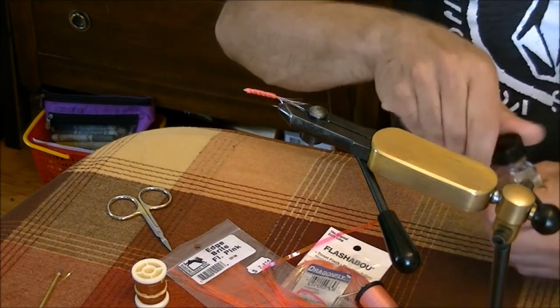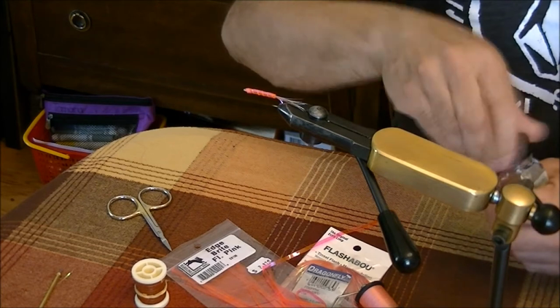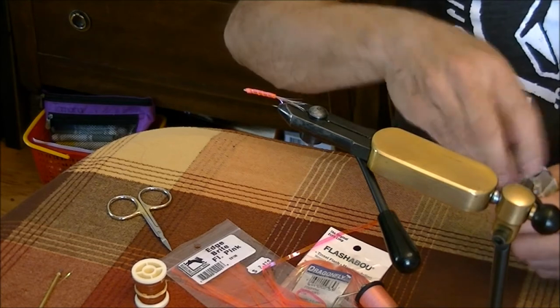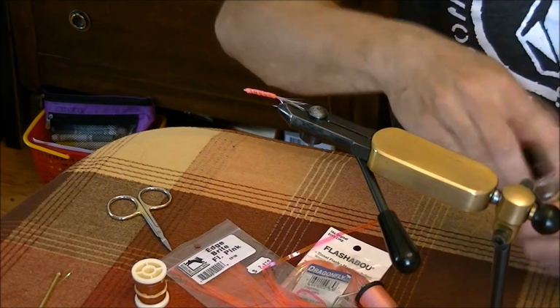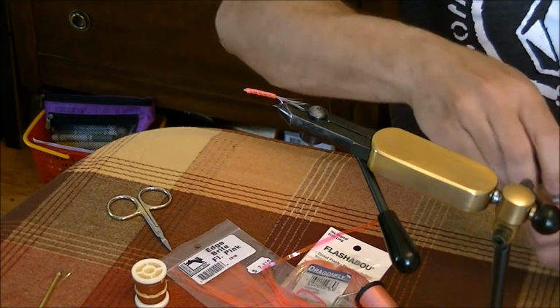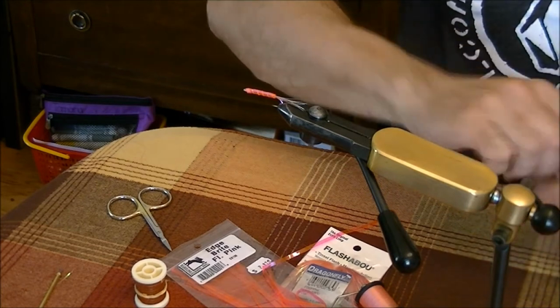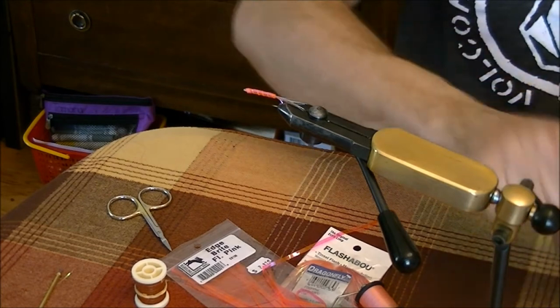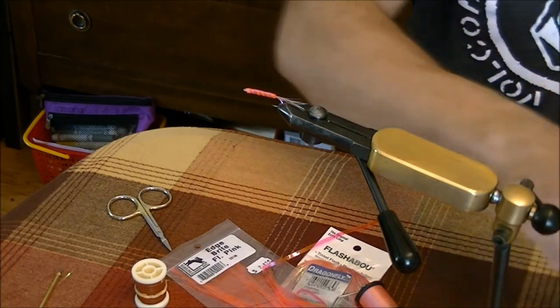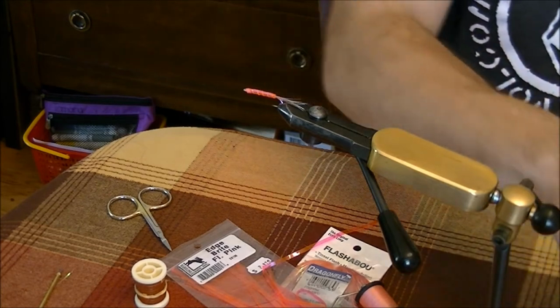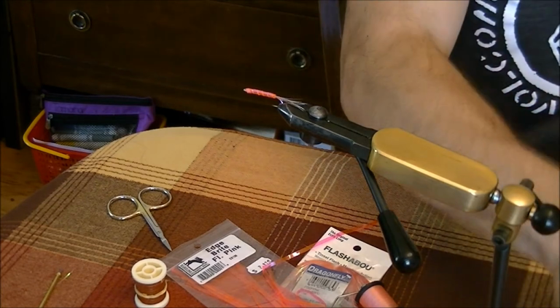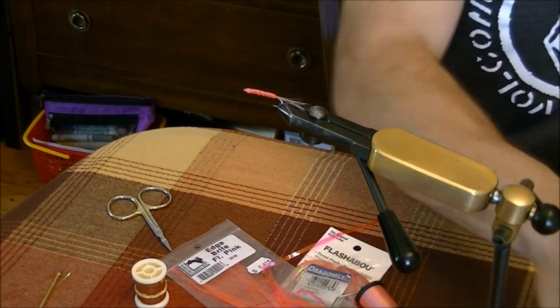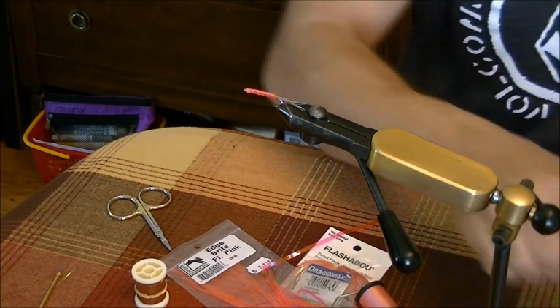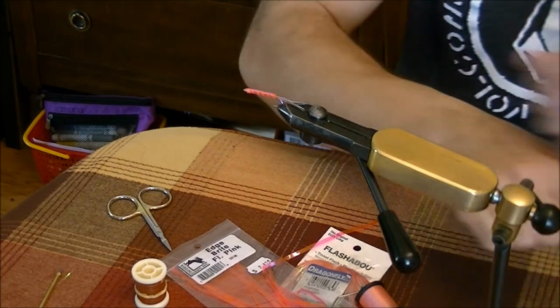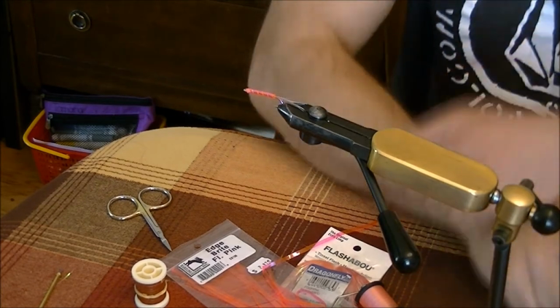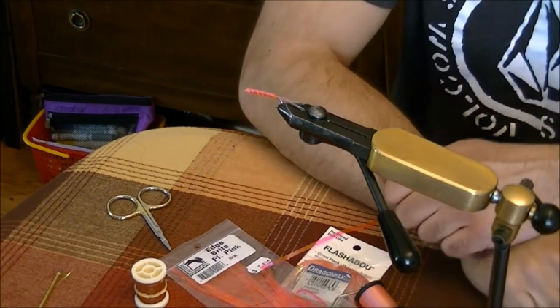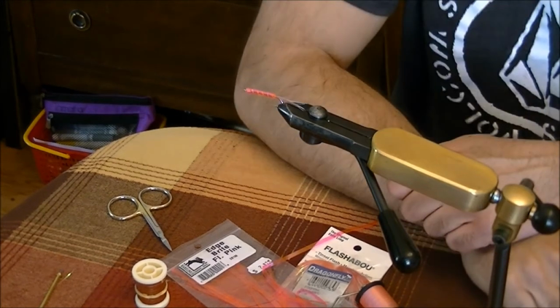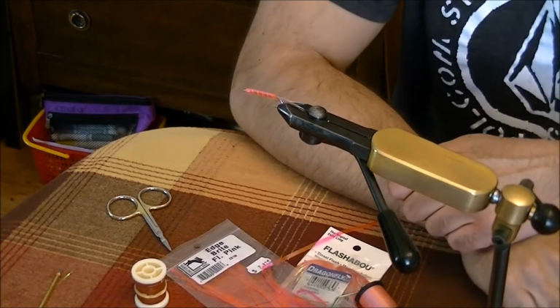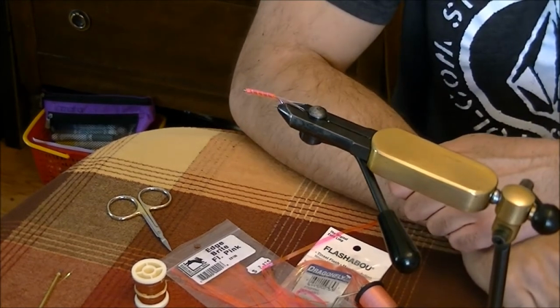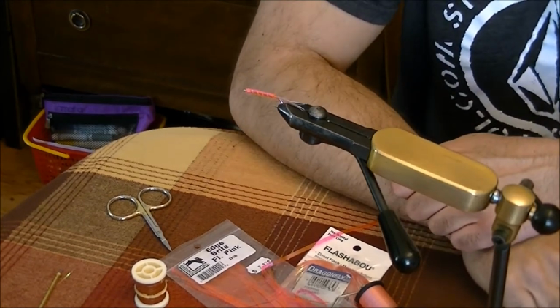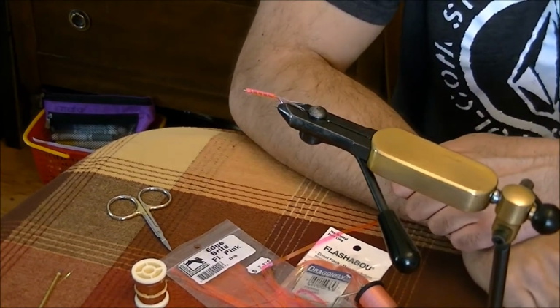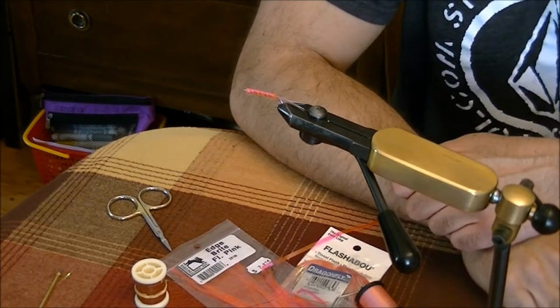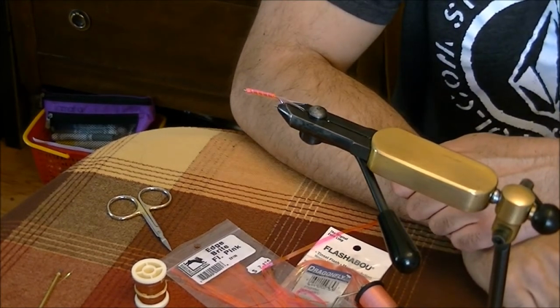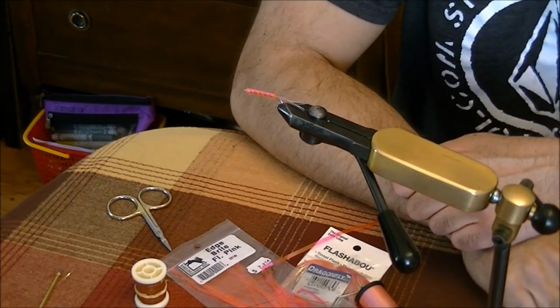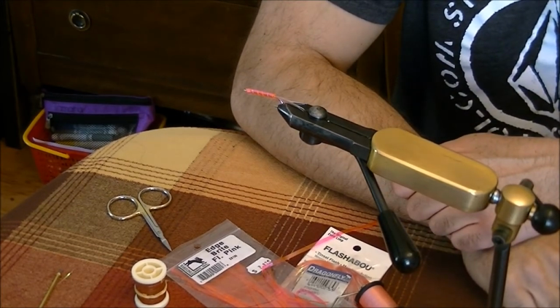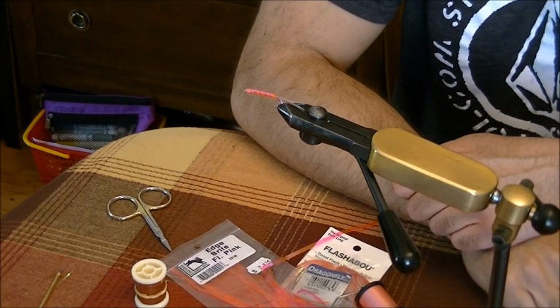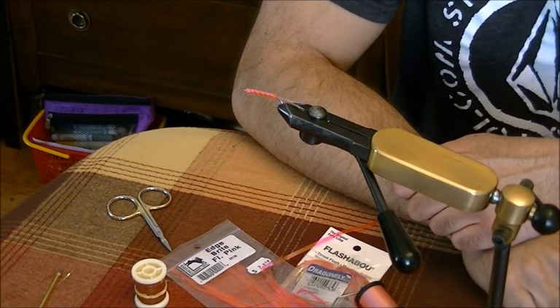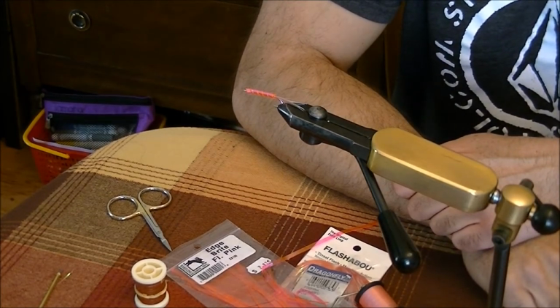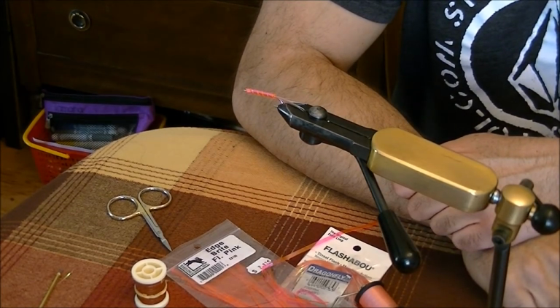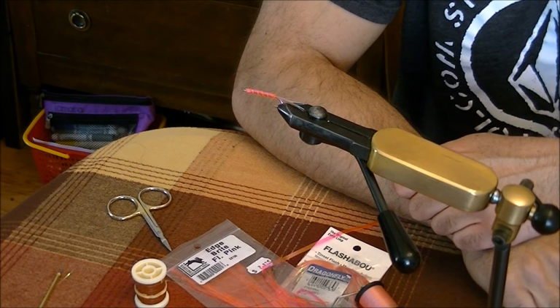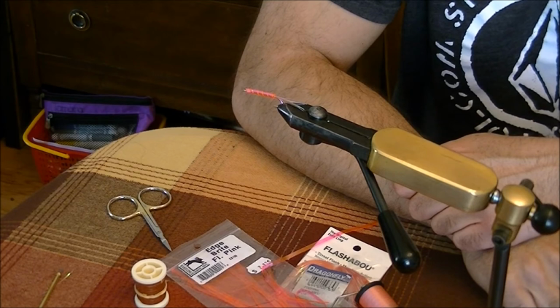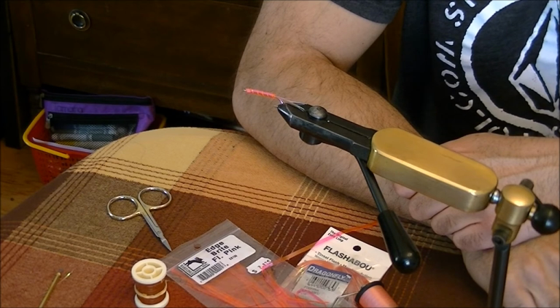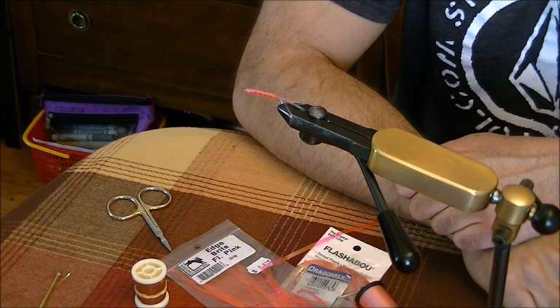That is your finished Handlebar — a perfect salmon pattern for pinks off the beaches on Vancouver Island.